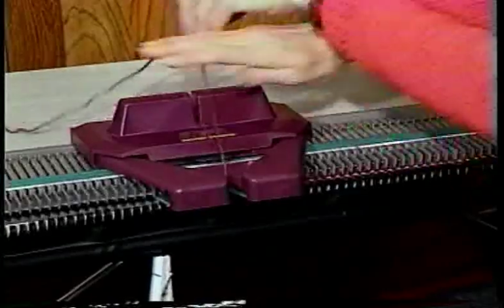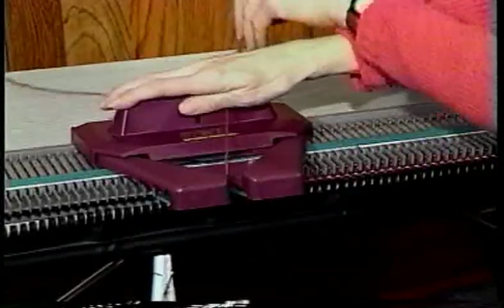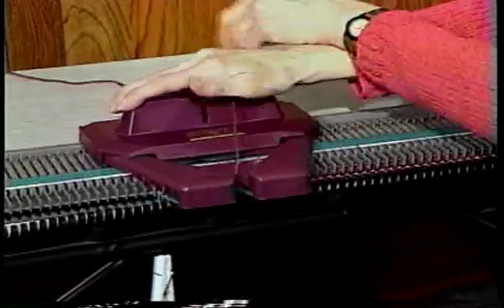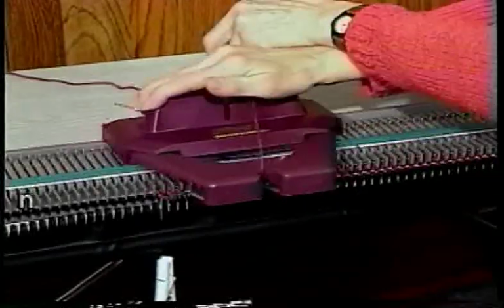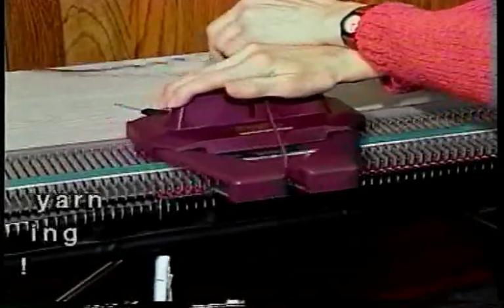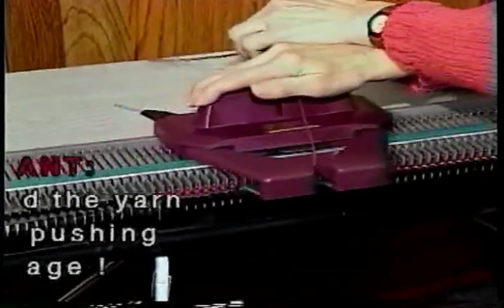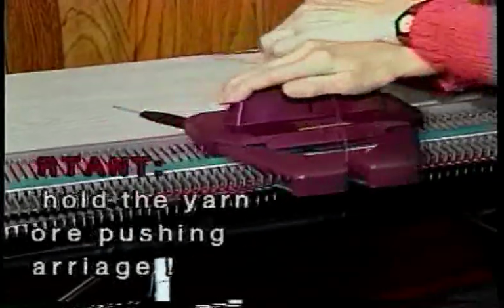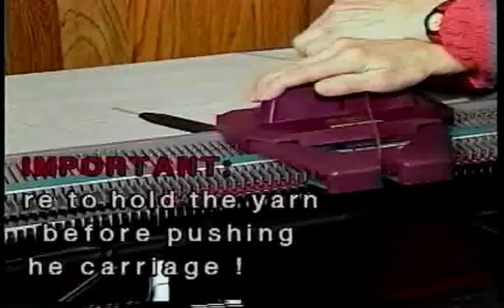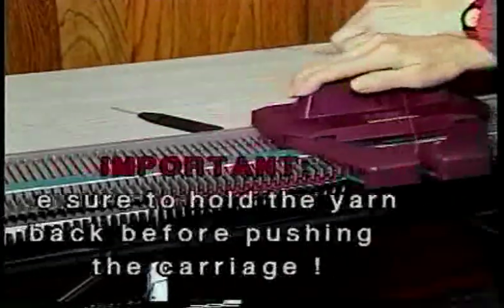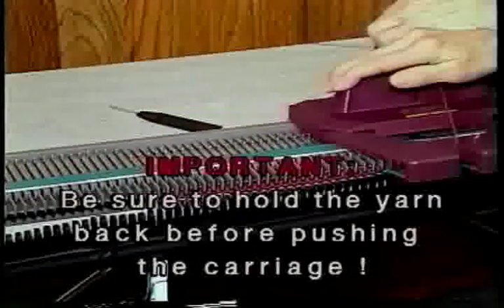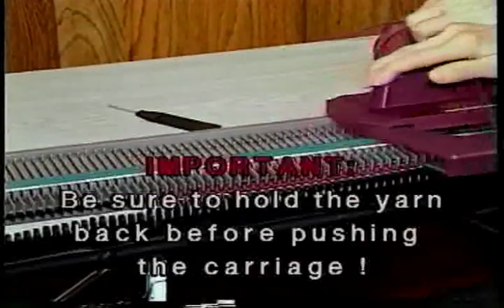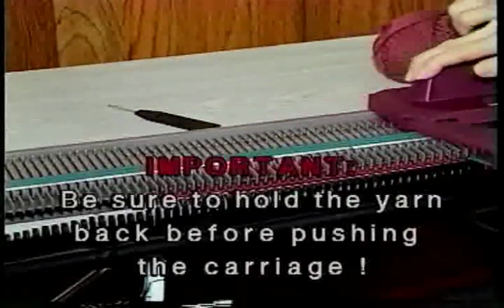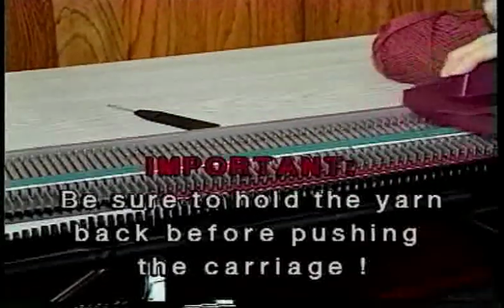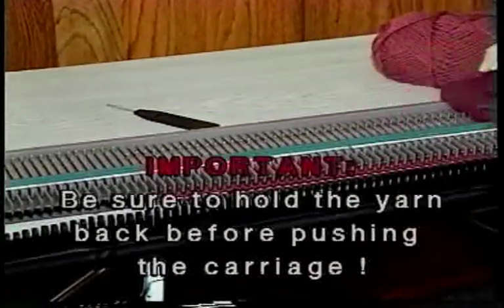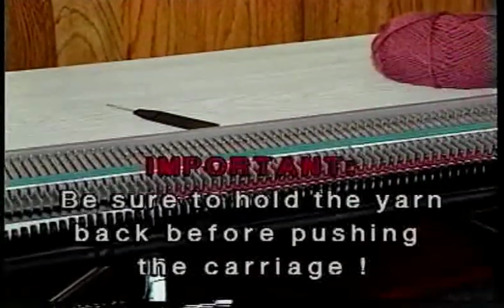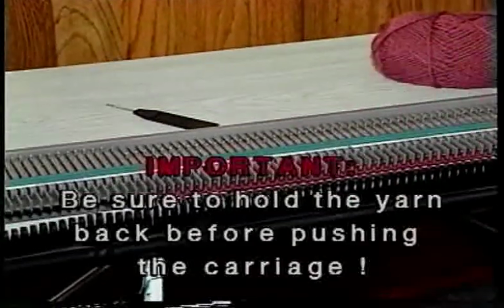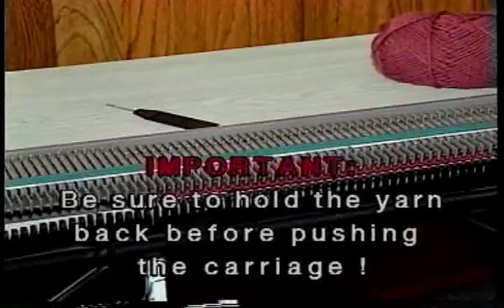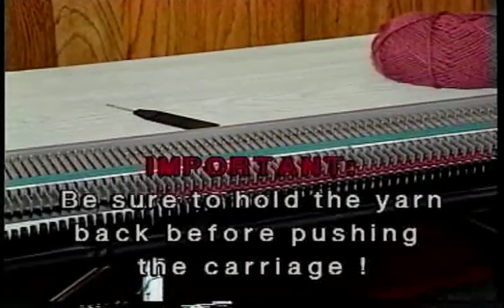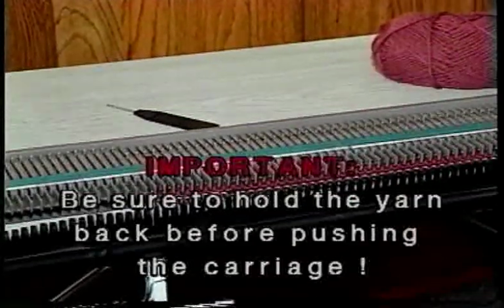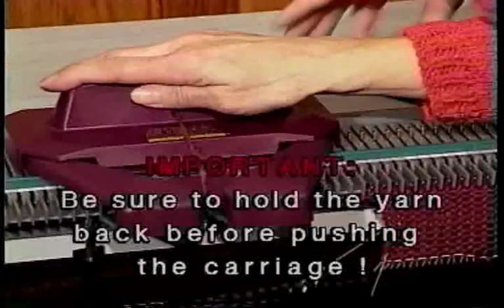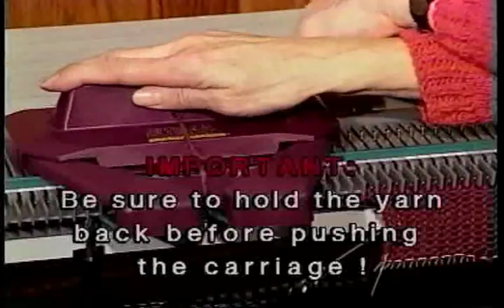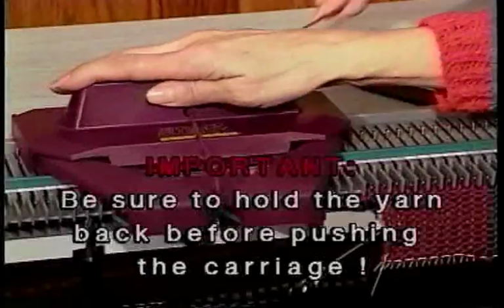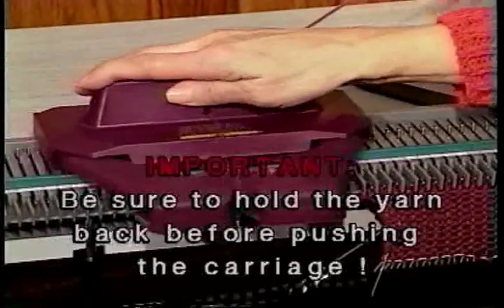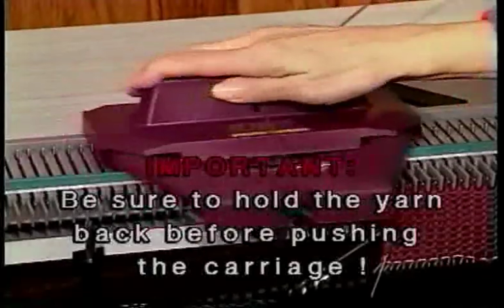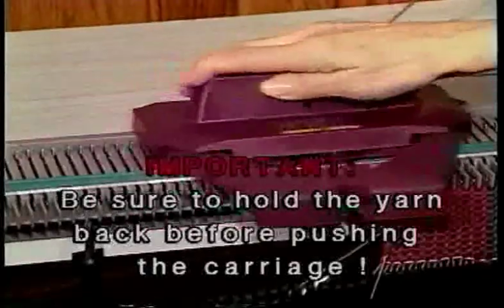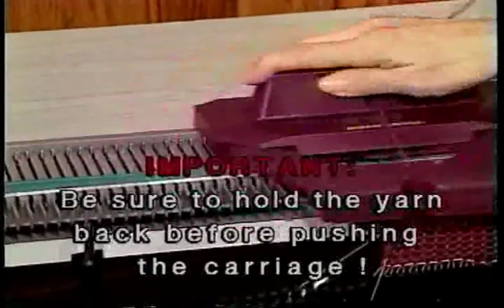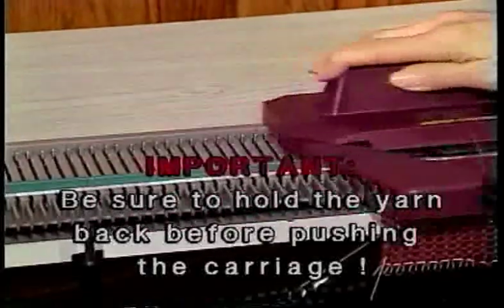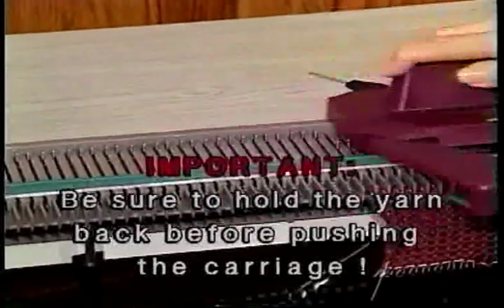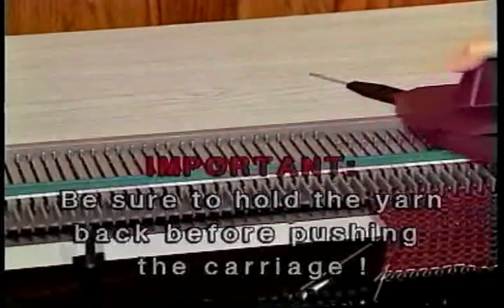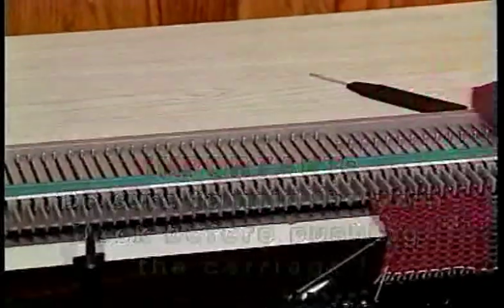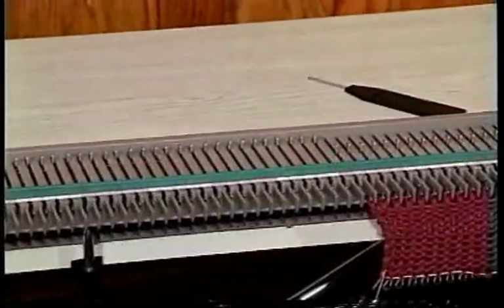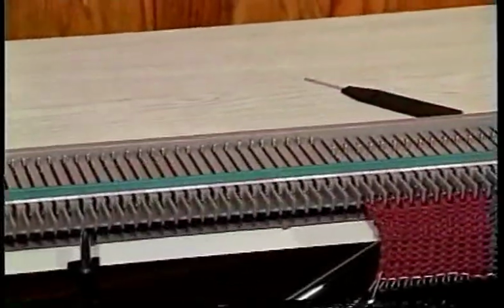To prevent this from happening in the future, be sure to hold the yarn at the beginning of the row until you see the first needle begin knitting the yarn.